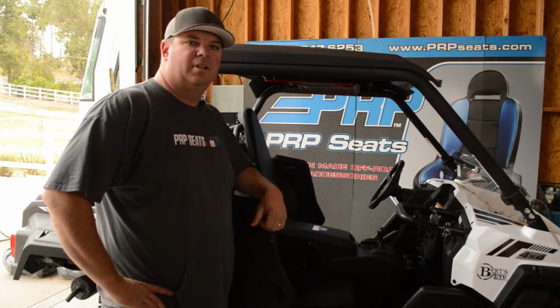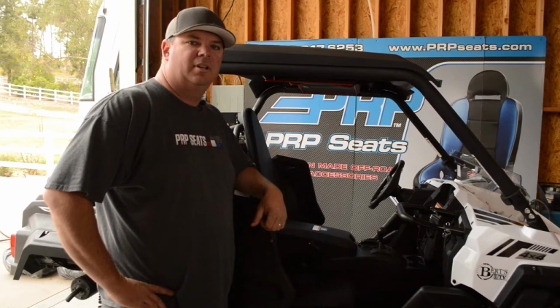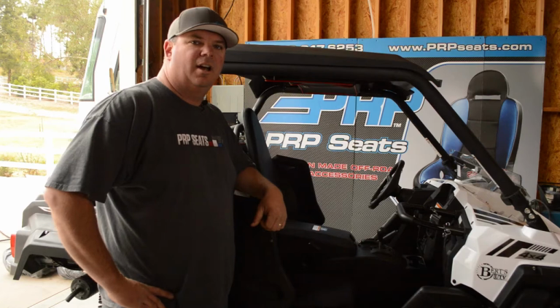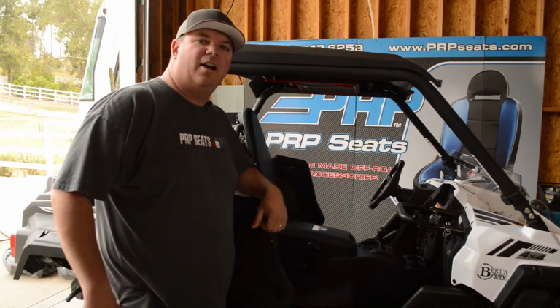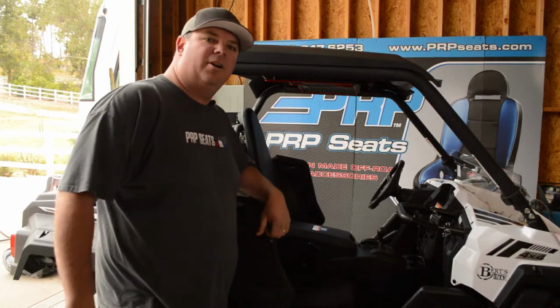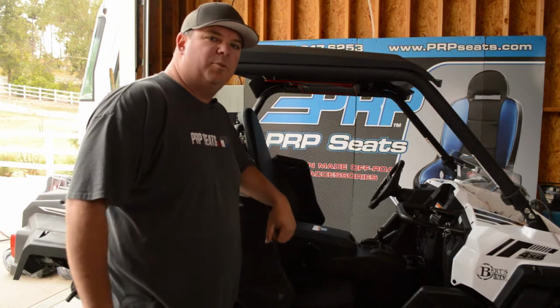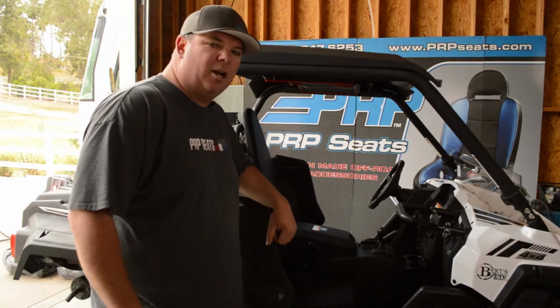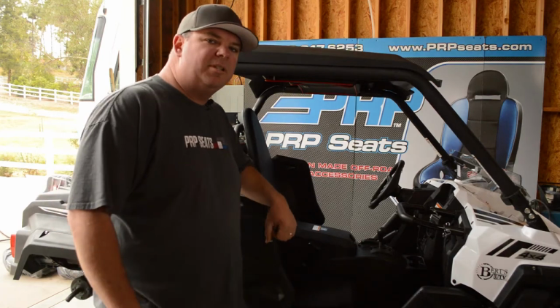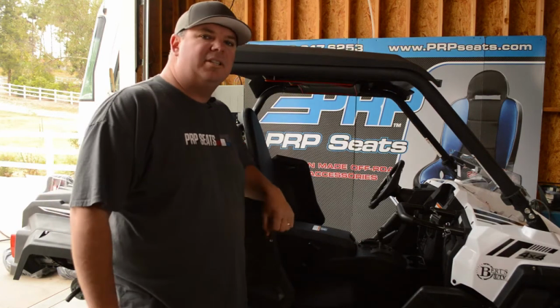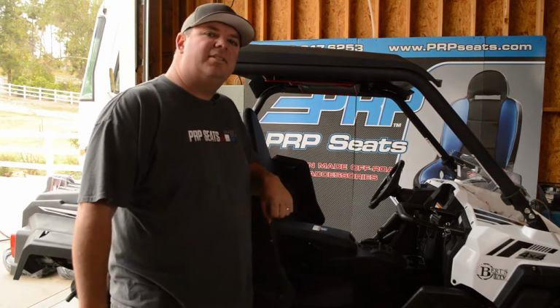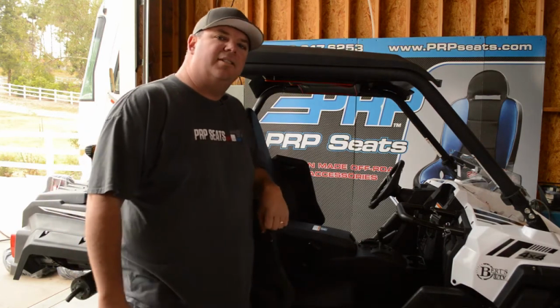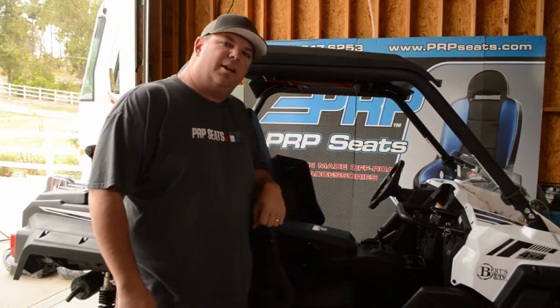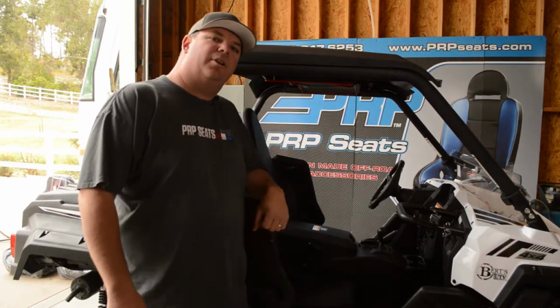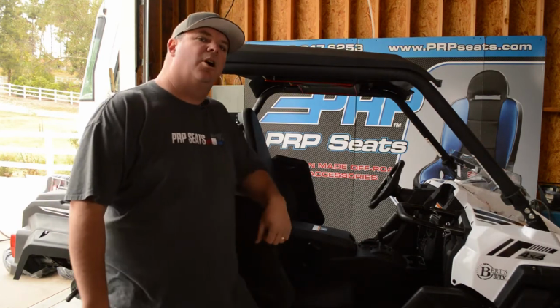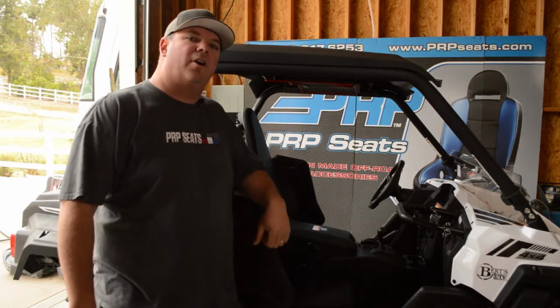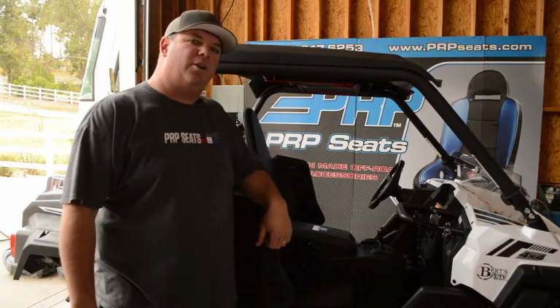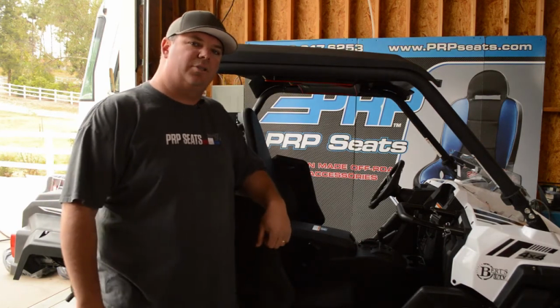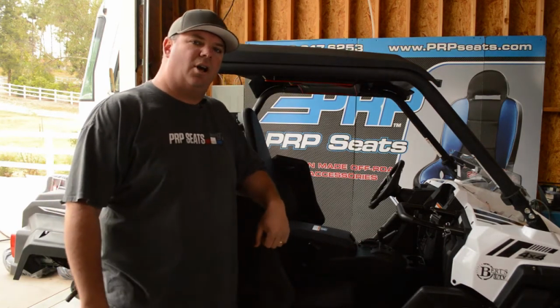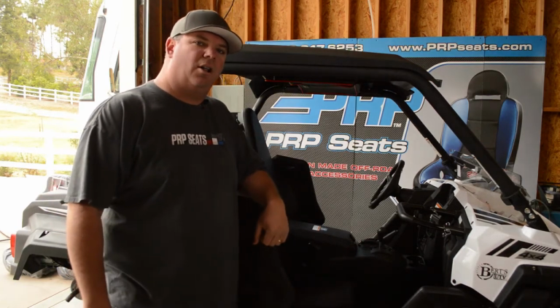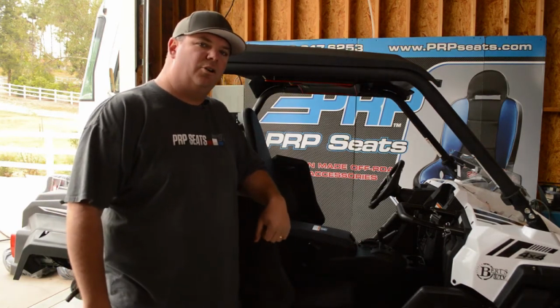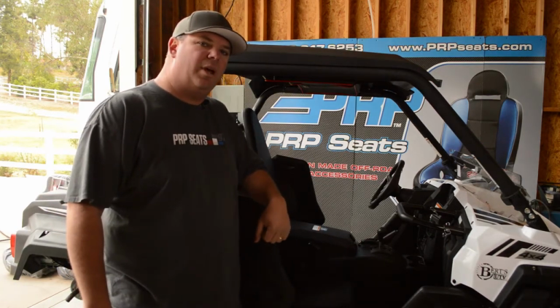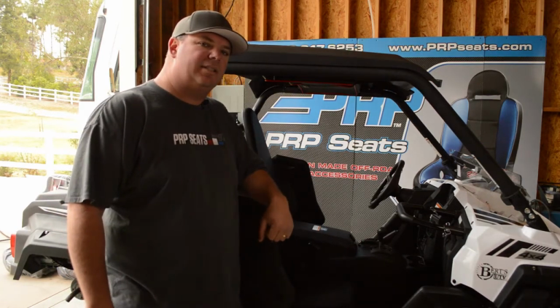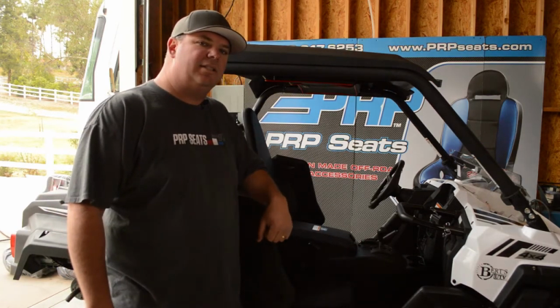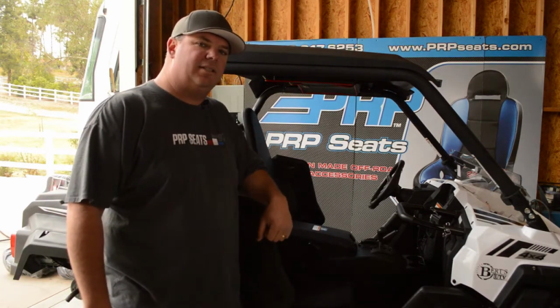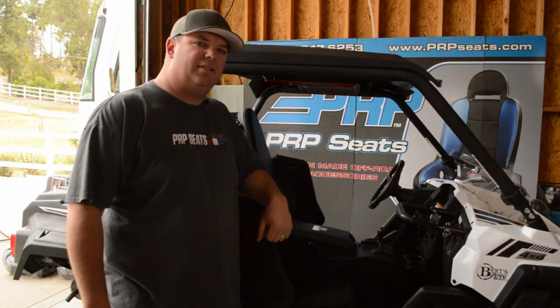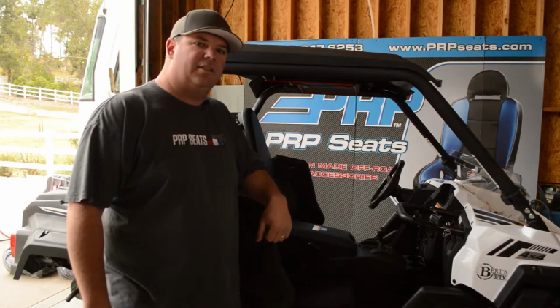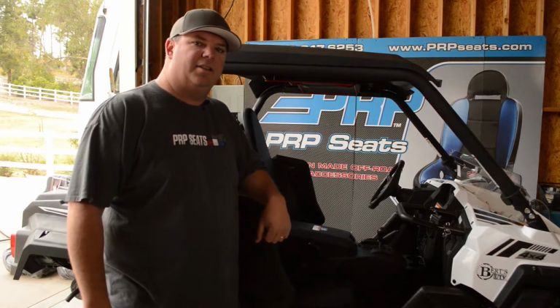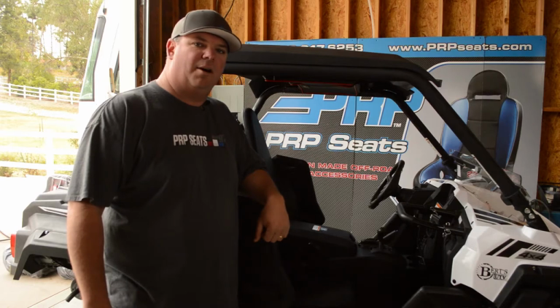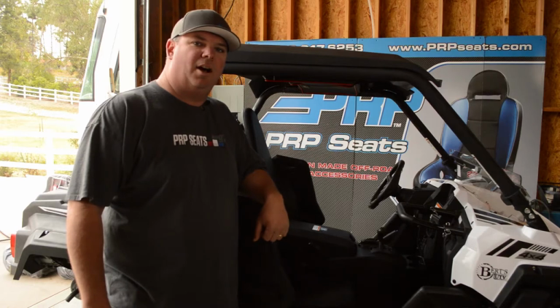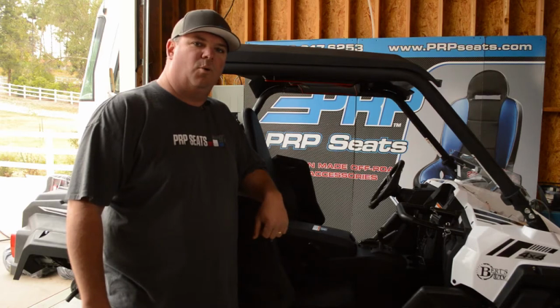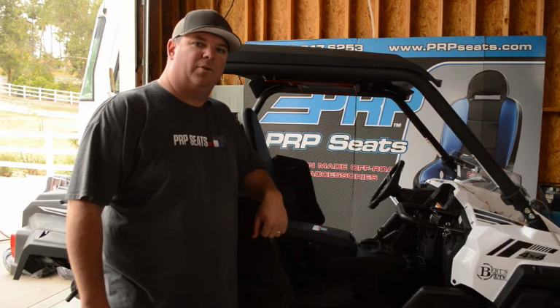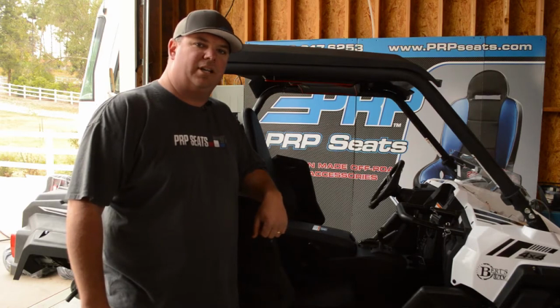Hi, I'm Aaron with PRP Seats, and today we're going to go over how to install our new XC seats in the Yamaha Wolverine.